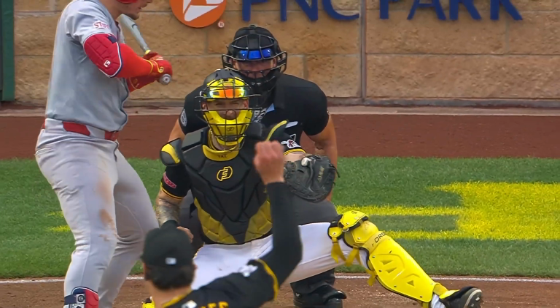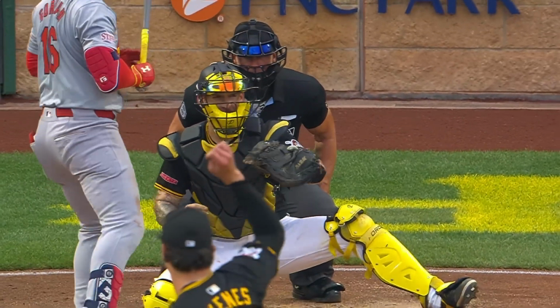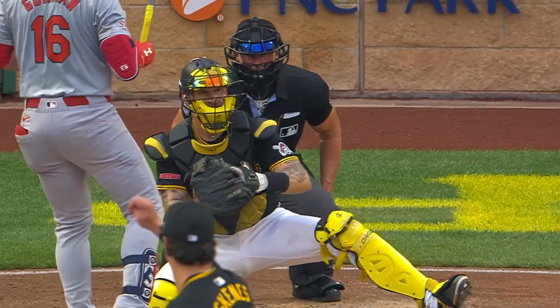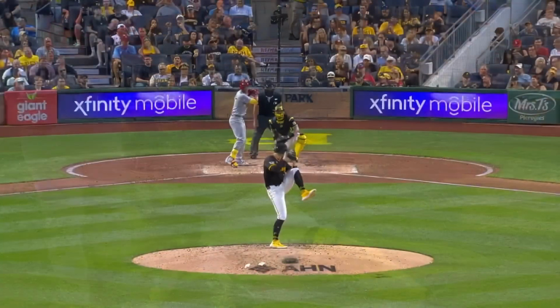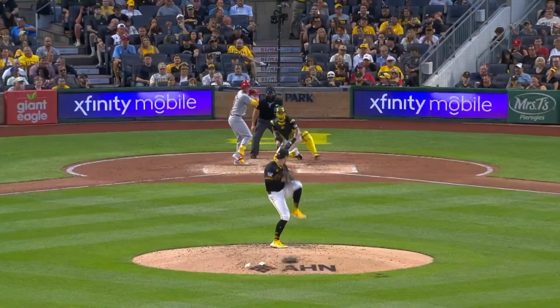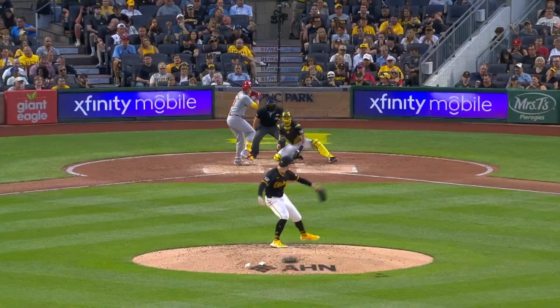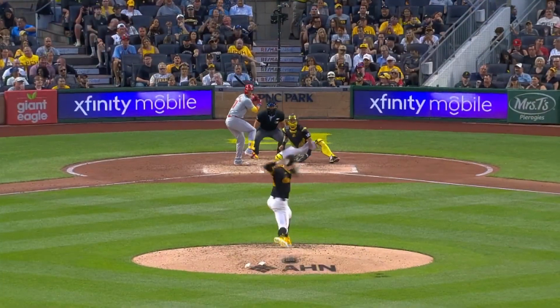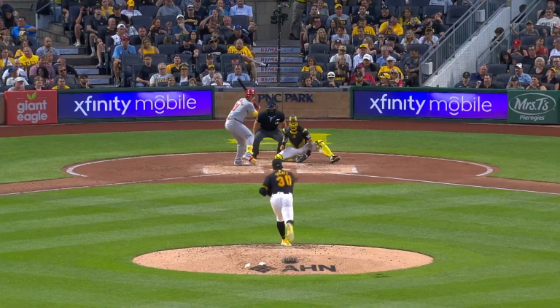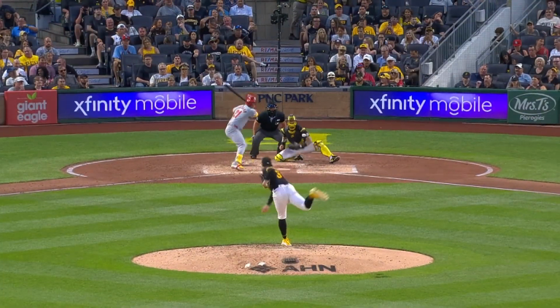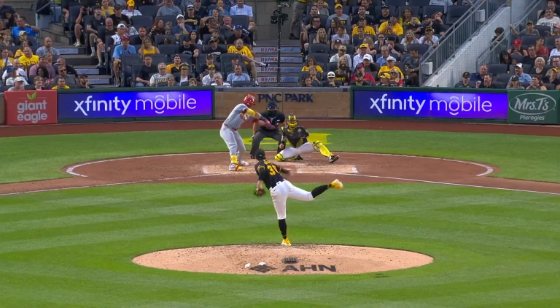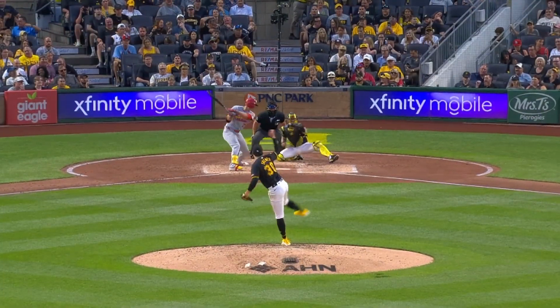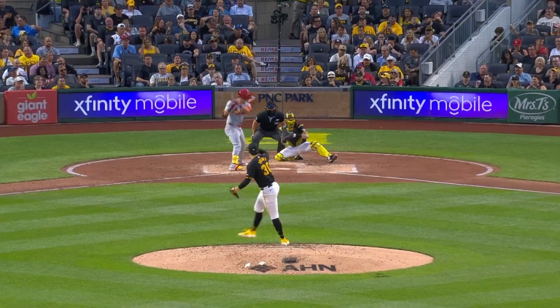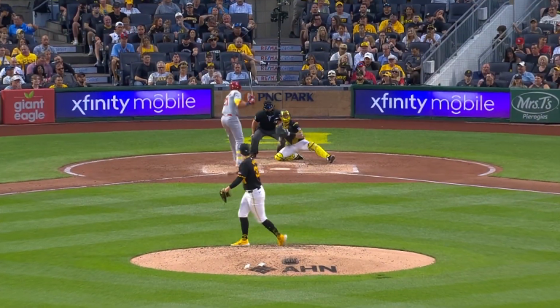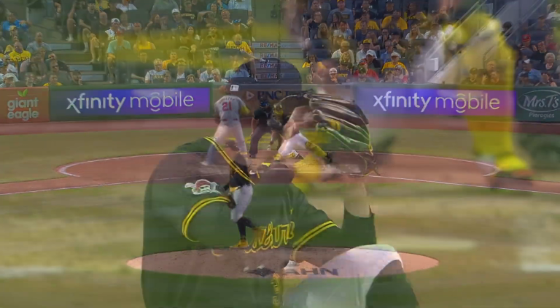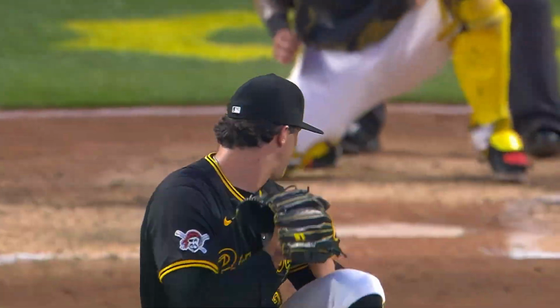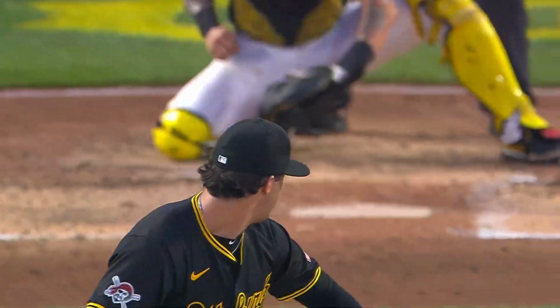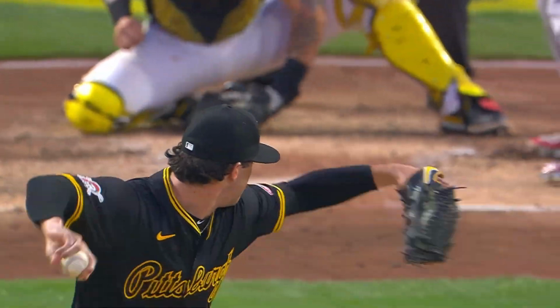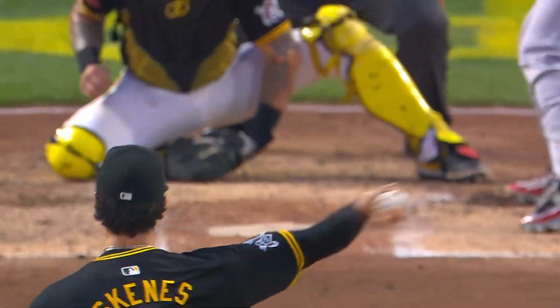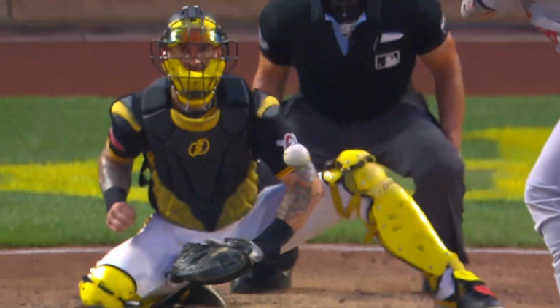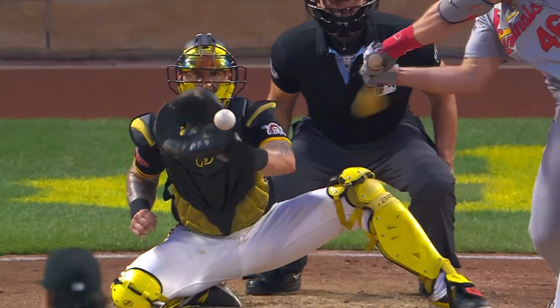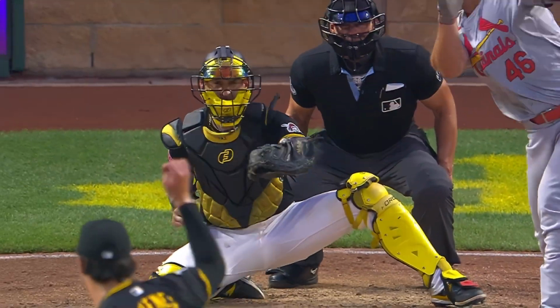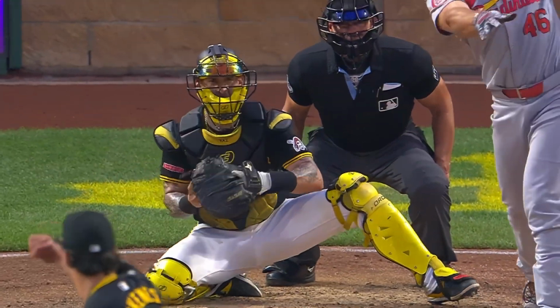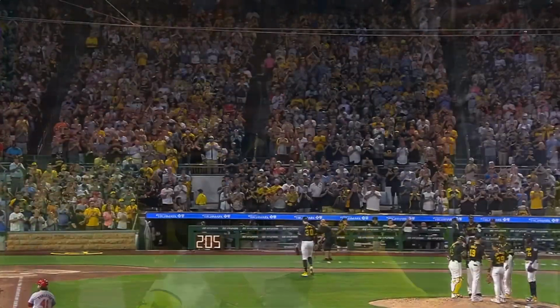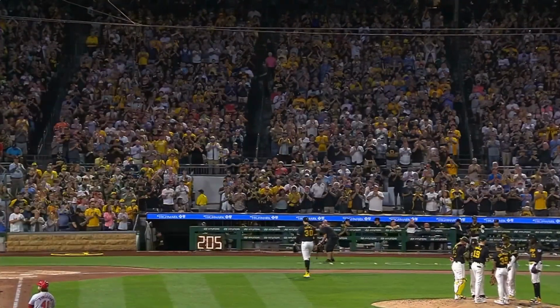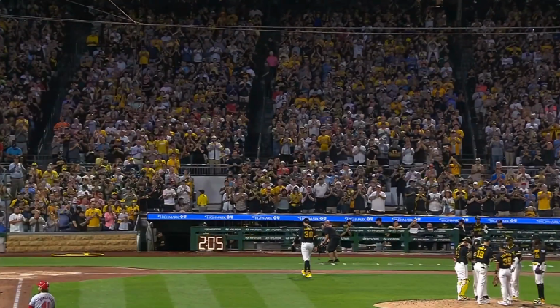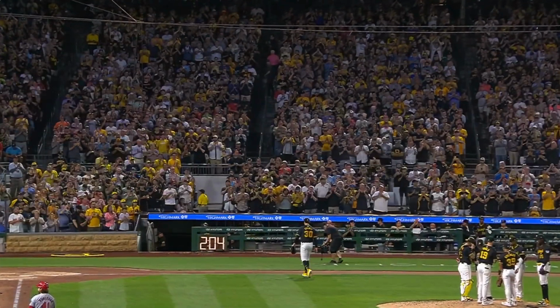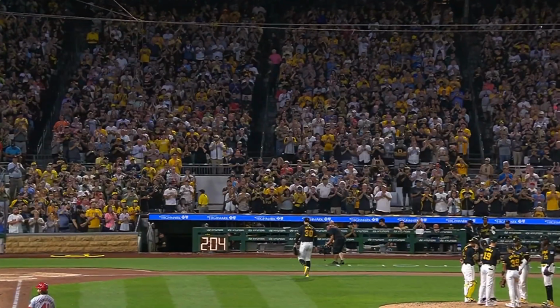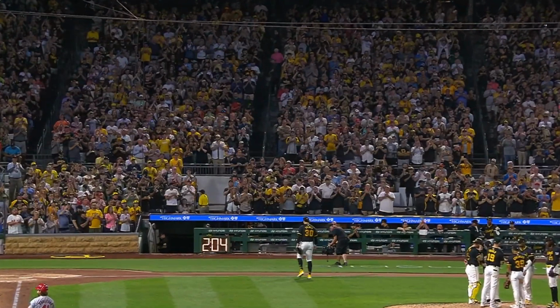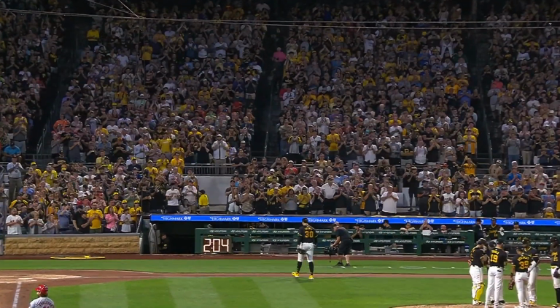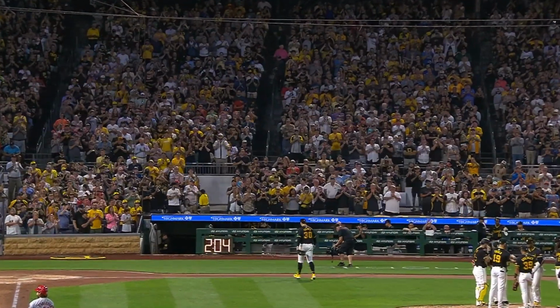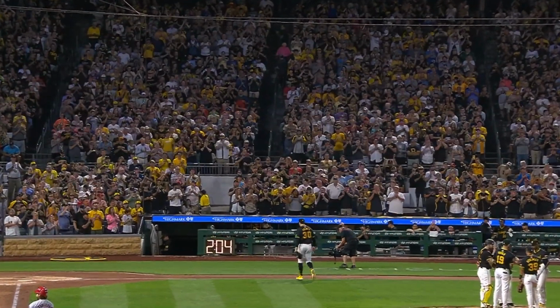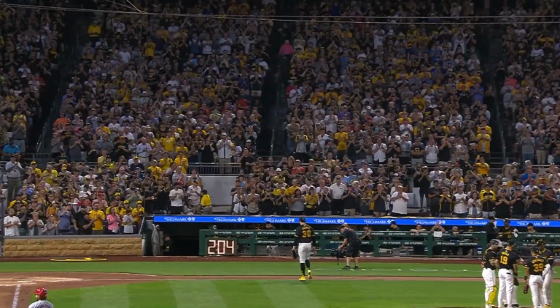And 100 miles an hour — eight strikeouts on the day.